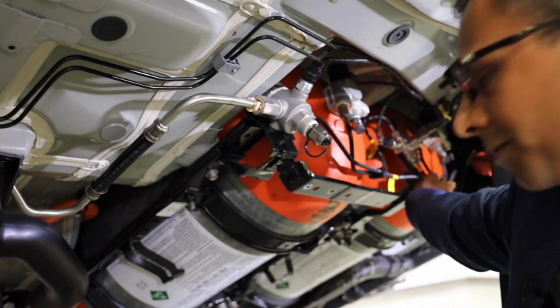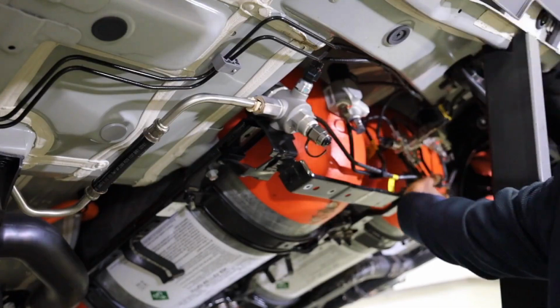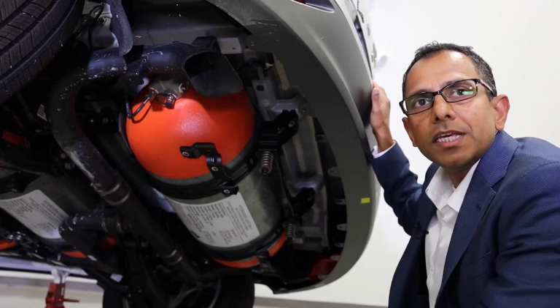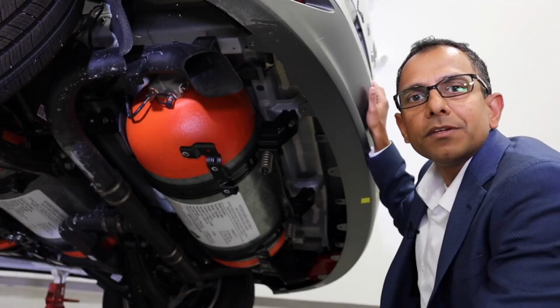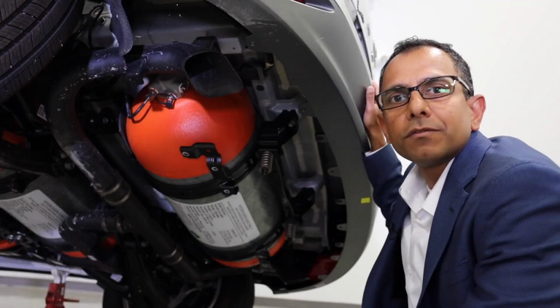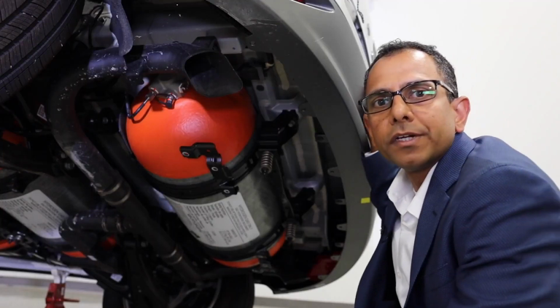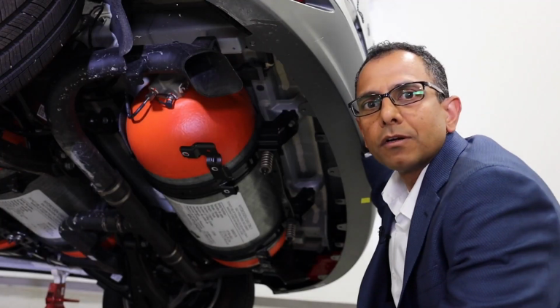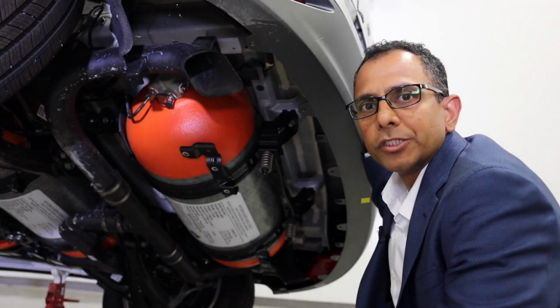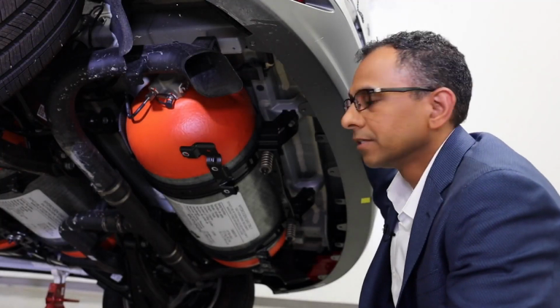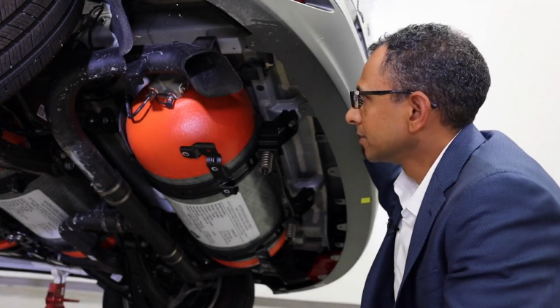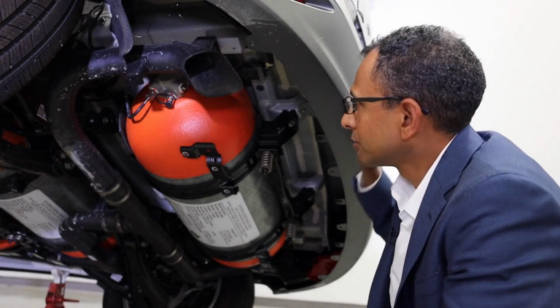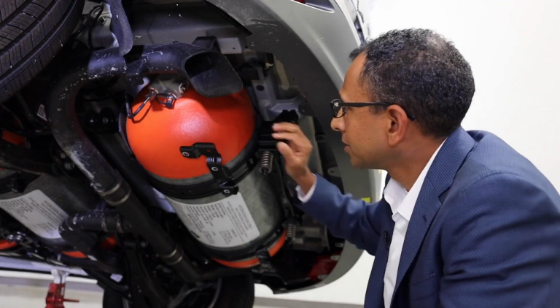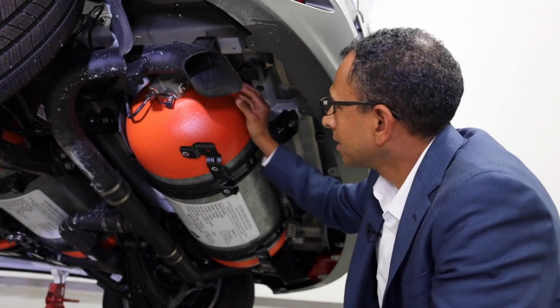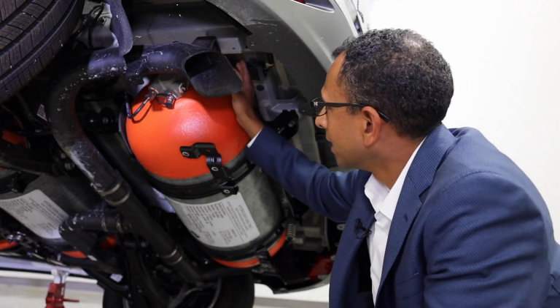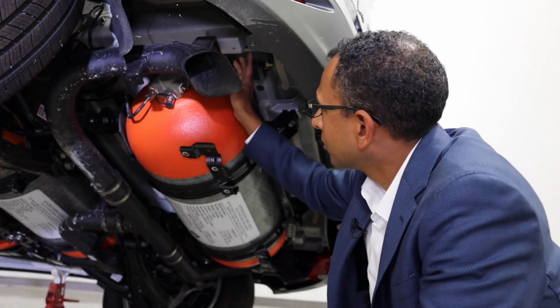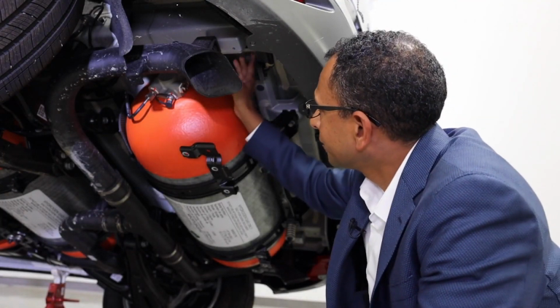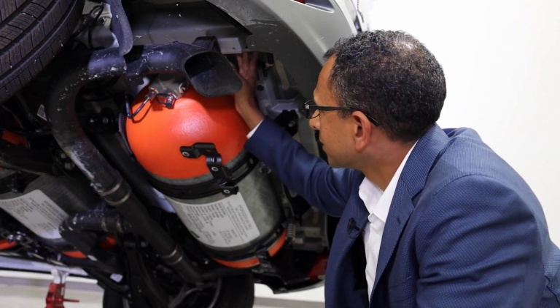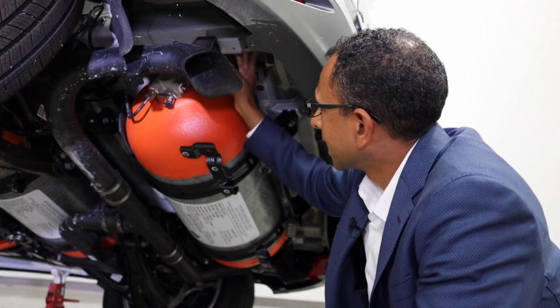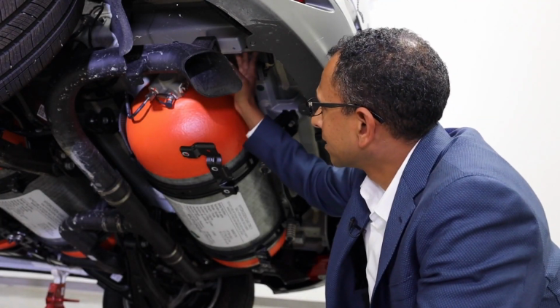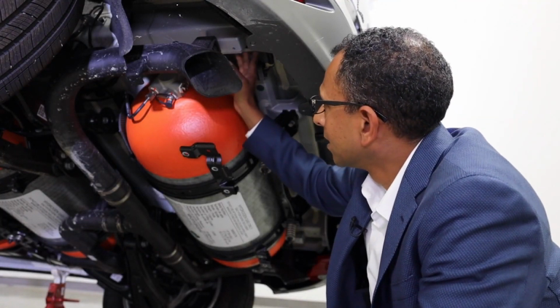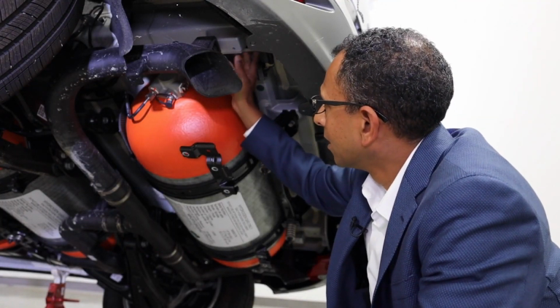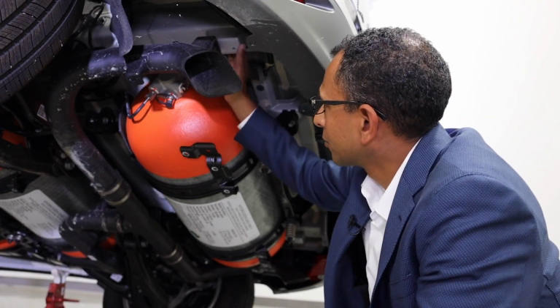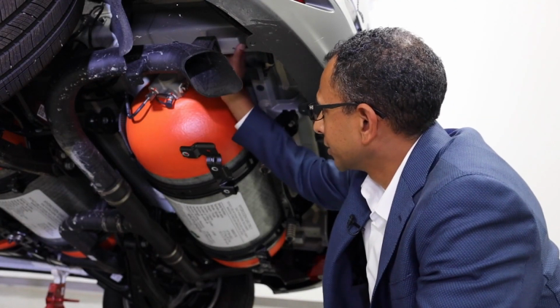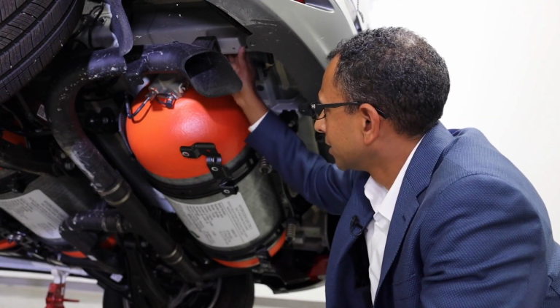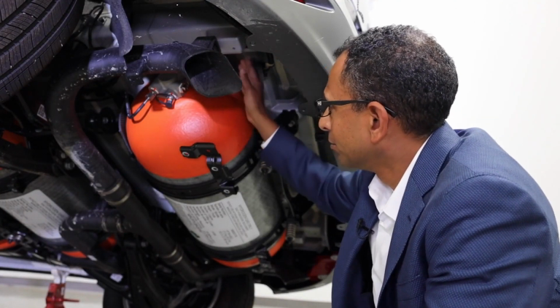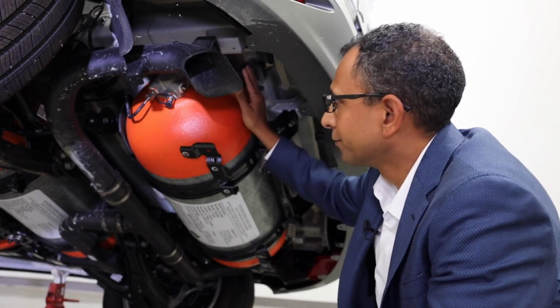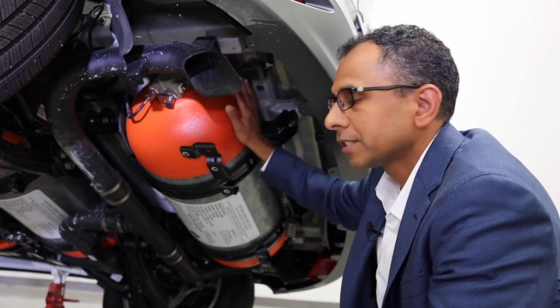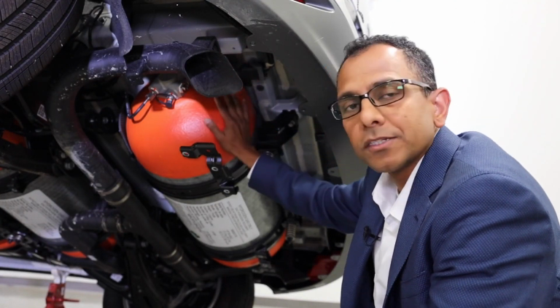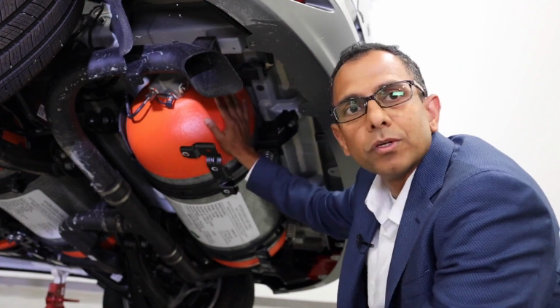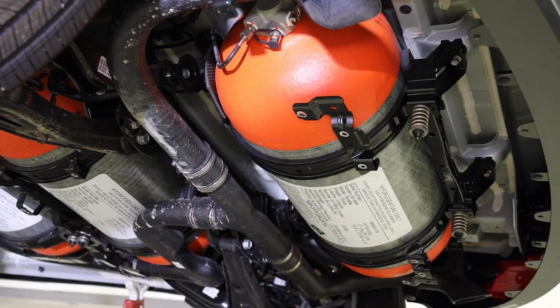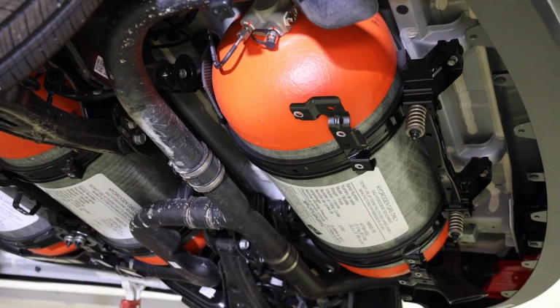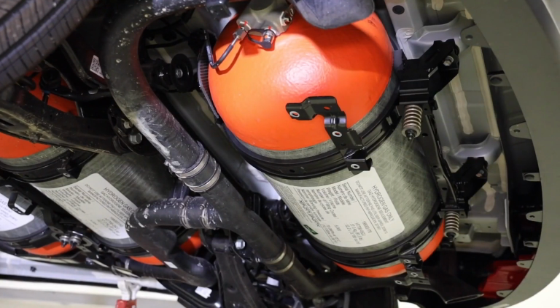In the event of a rear collision, structures around the fuel tank are crushed, but the fuel tanks will remain intact.